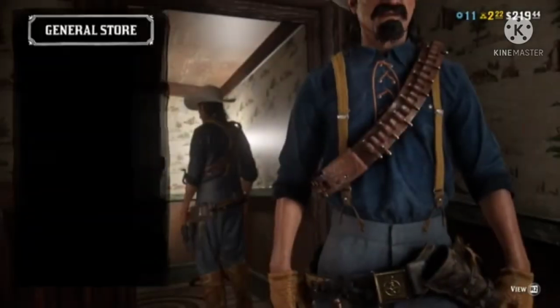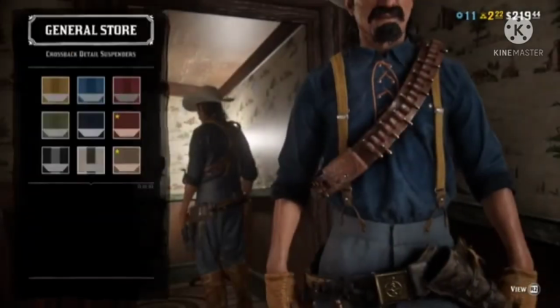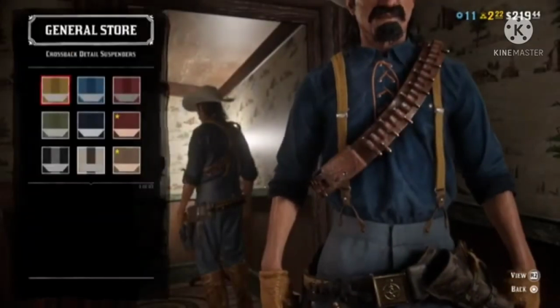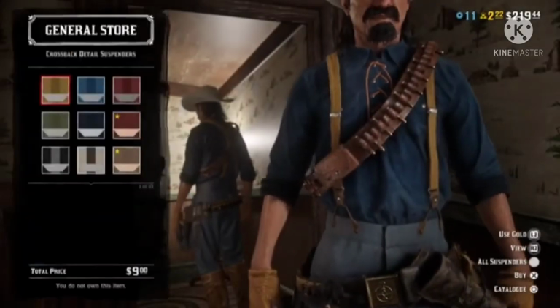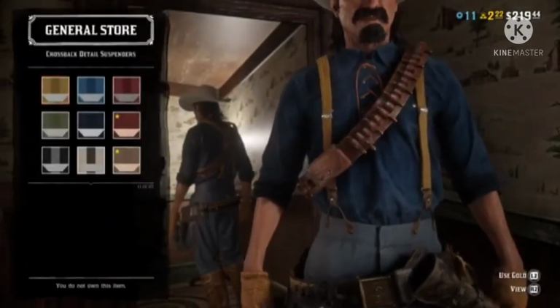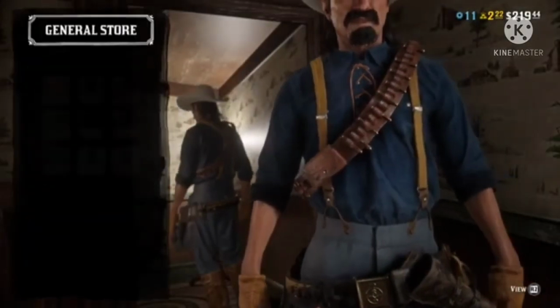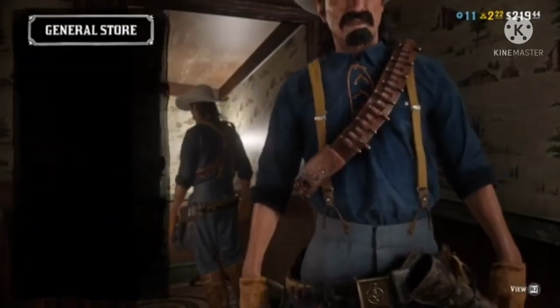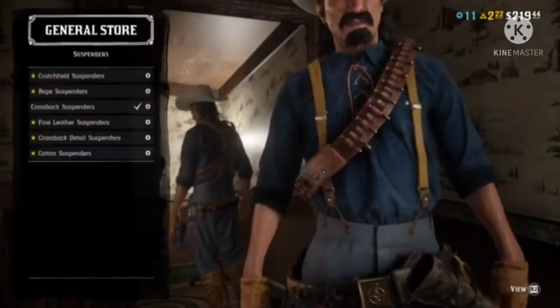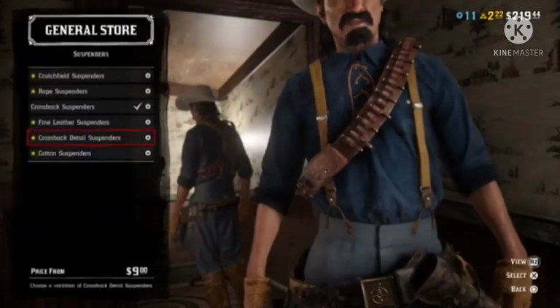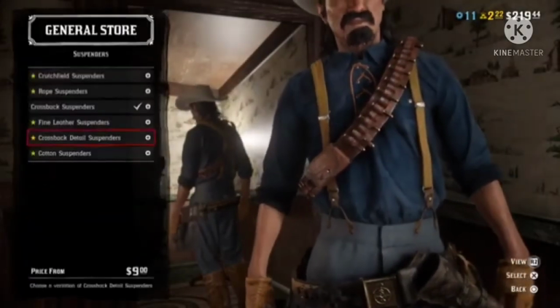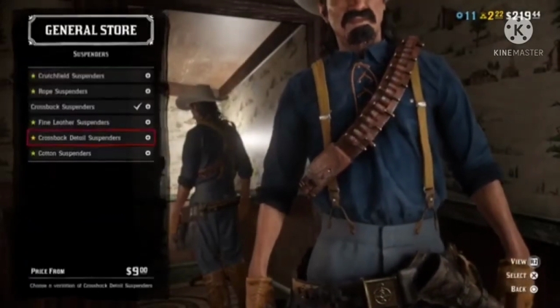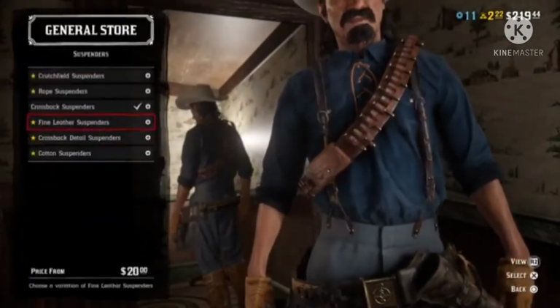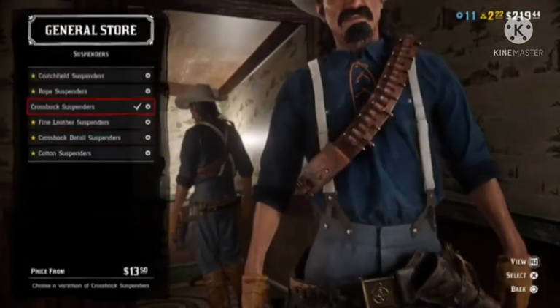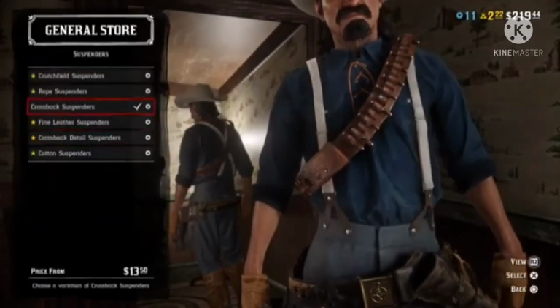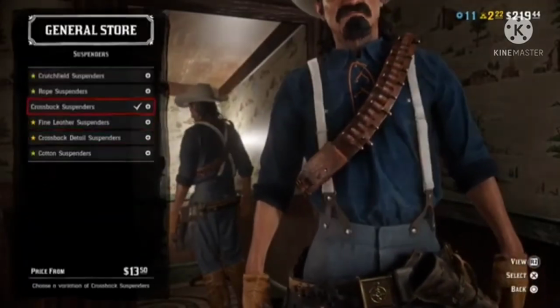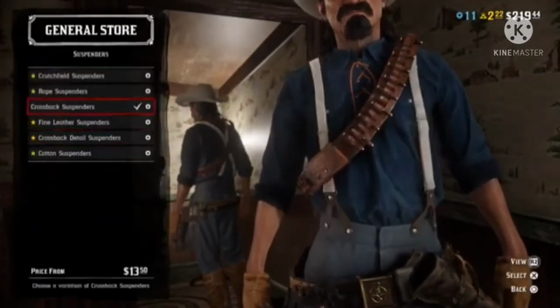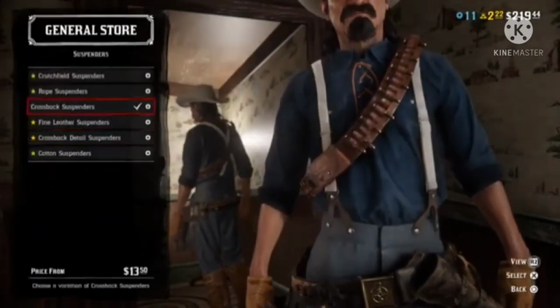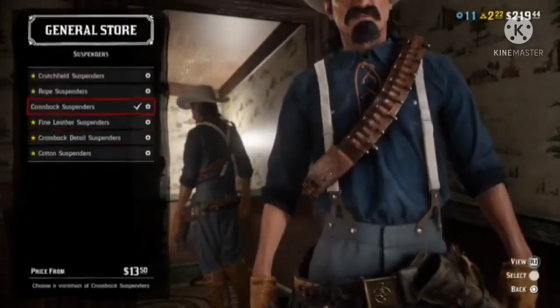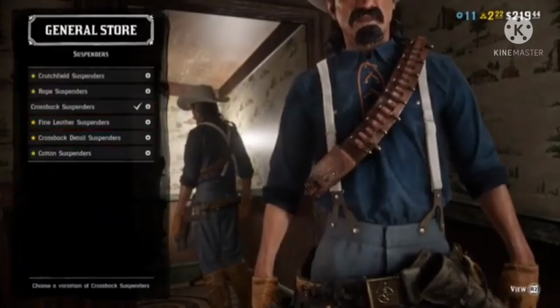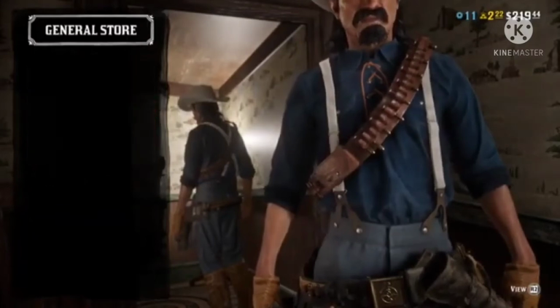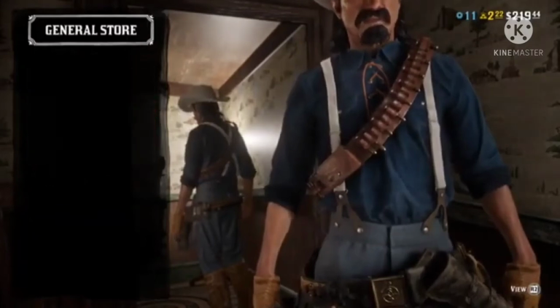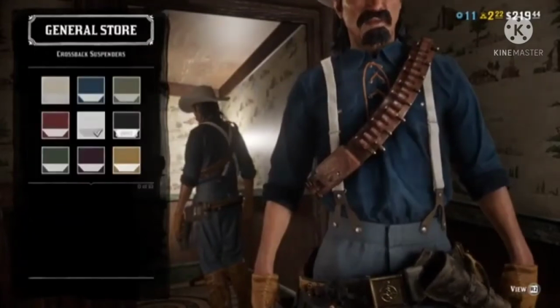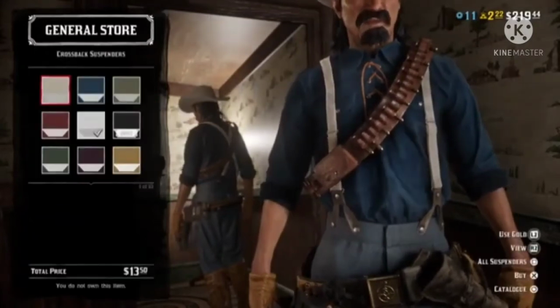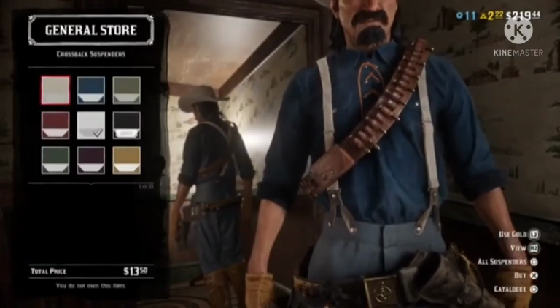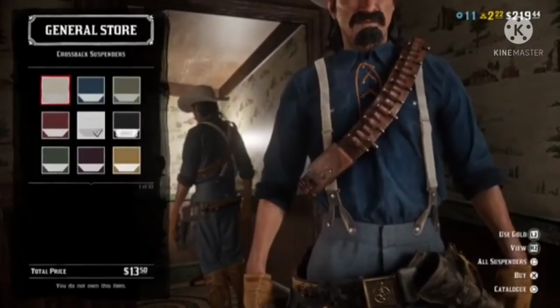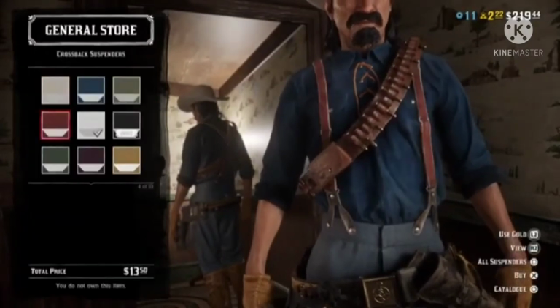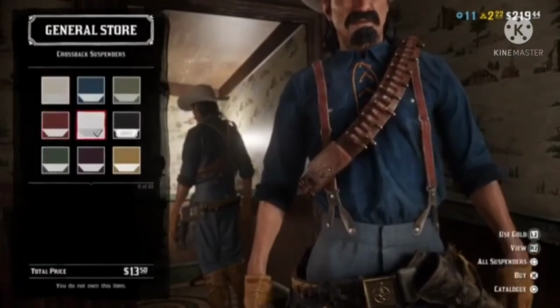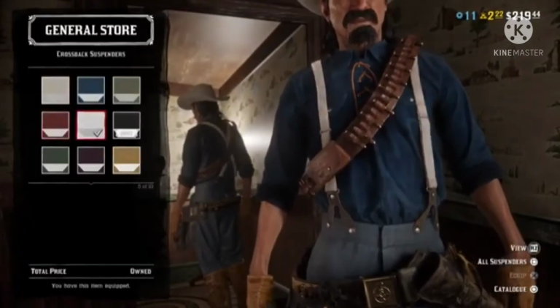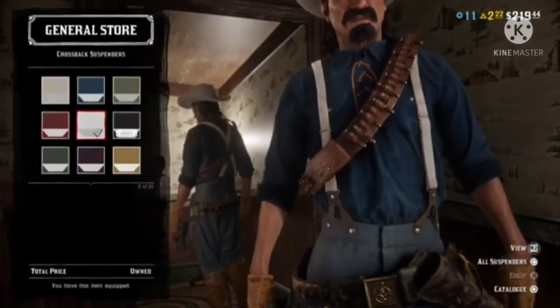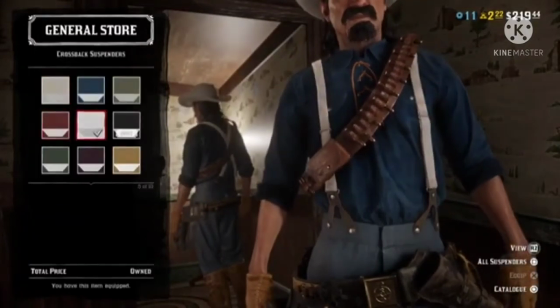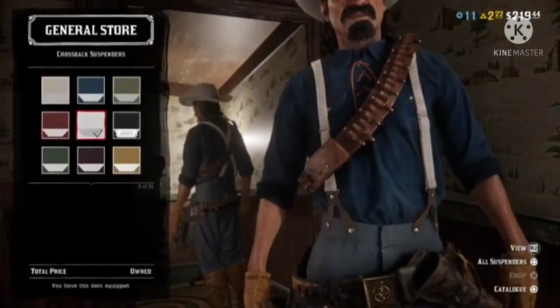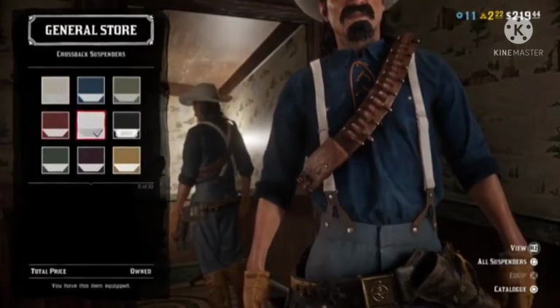For suspenders, you're going to want the crossback suspenders, and you'll want to get those in white.